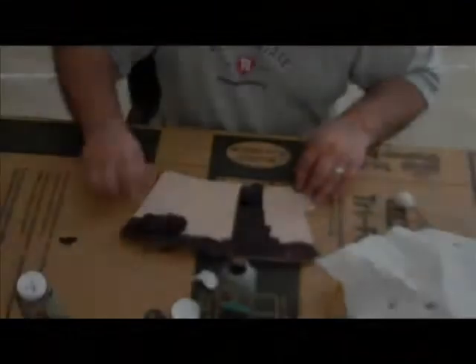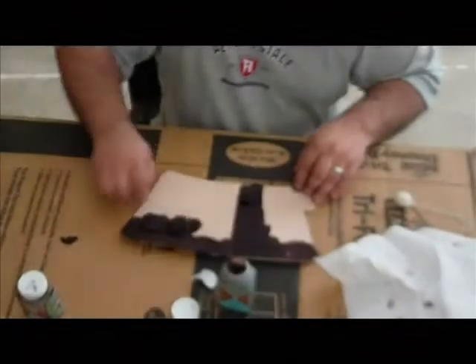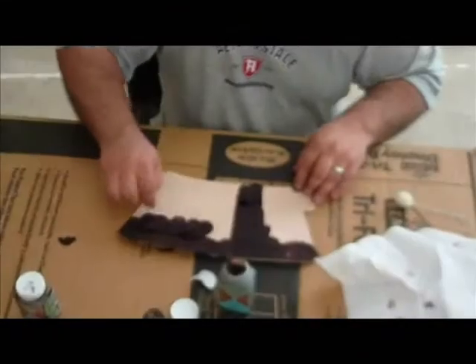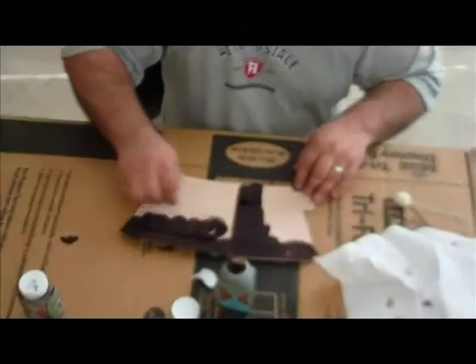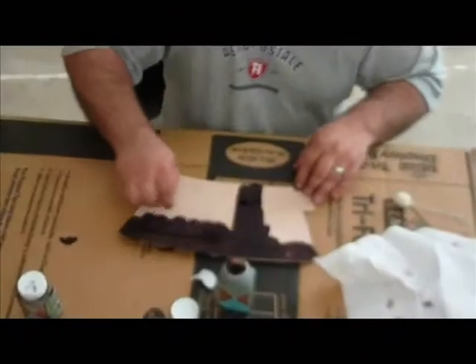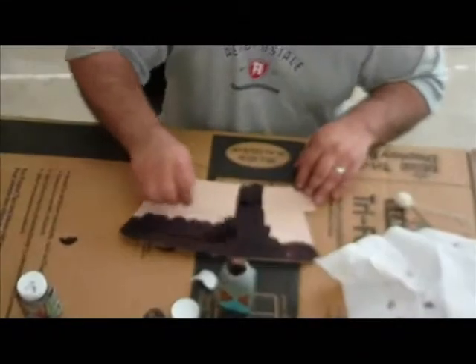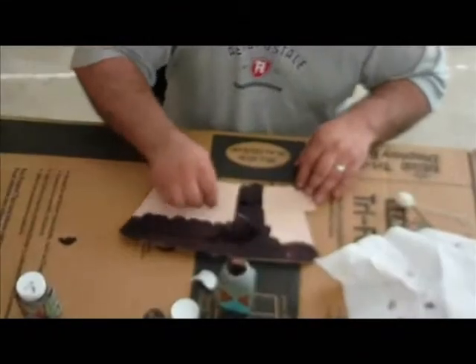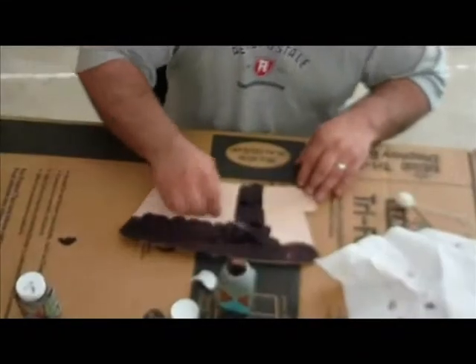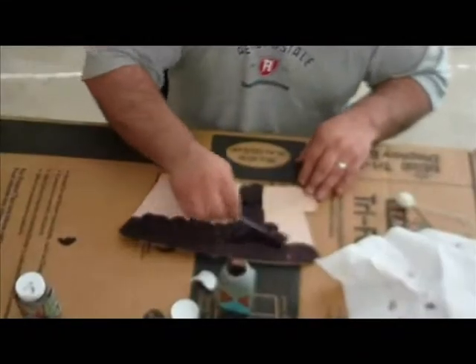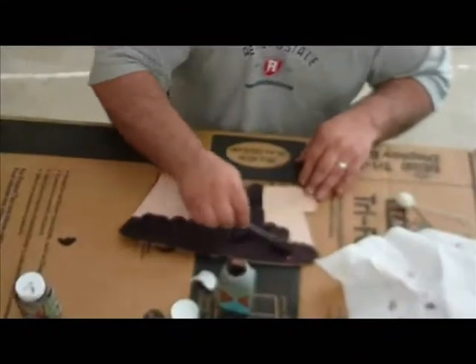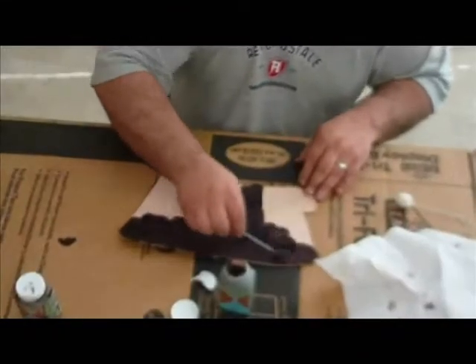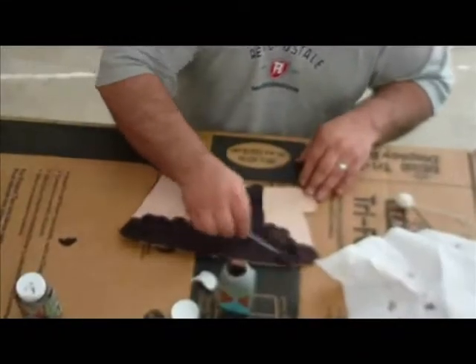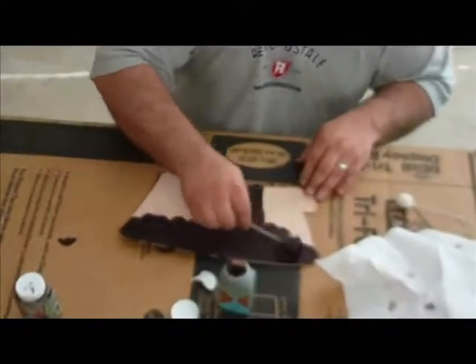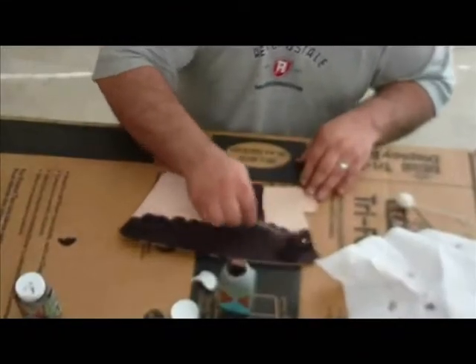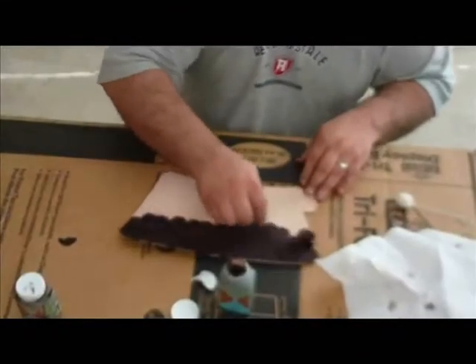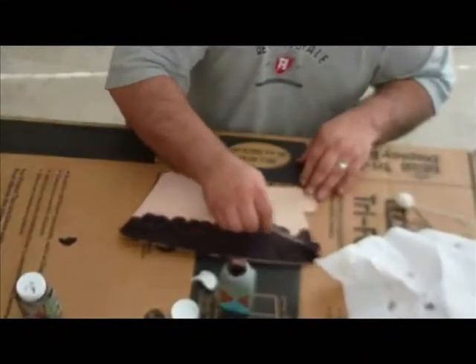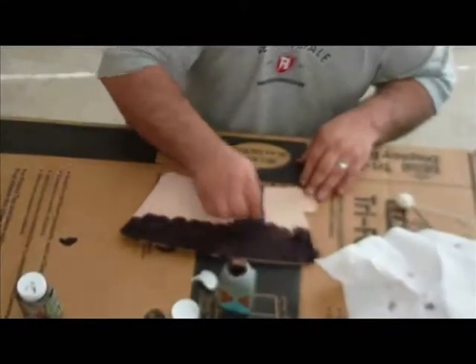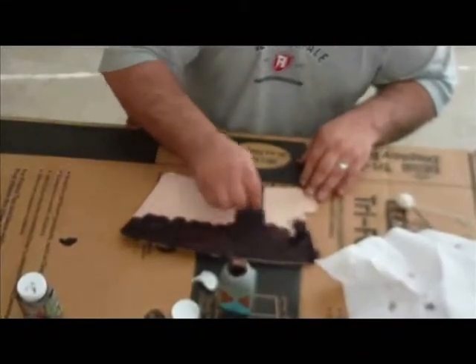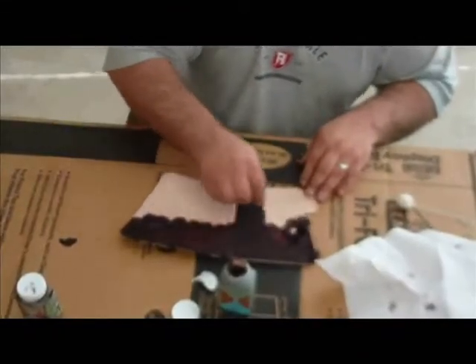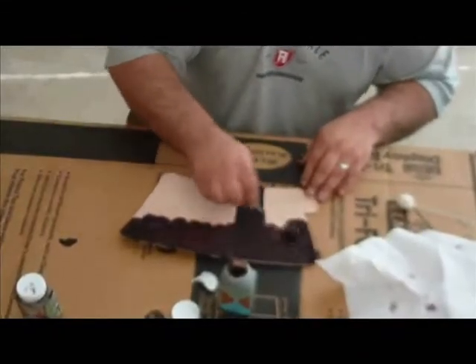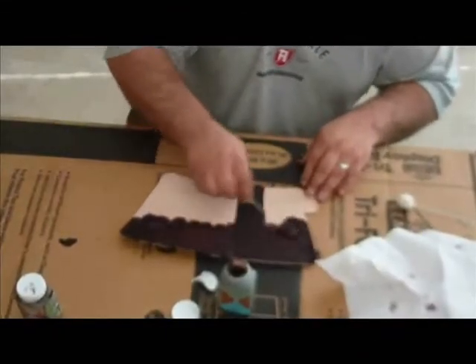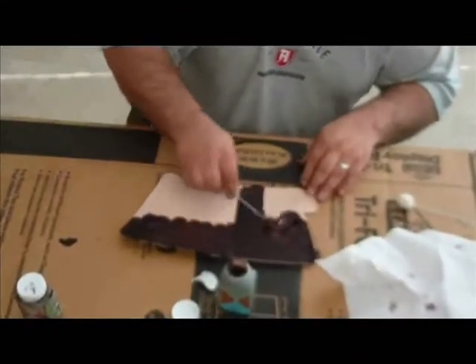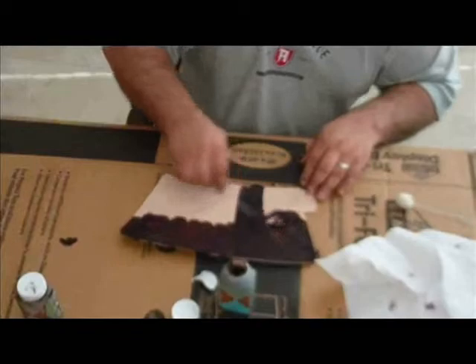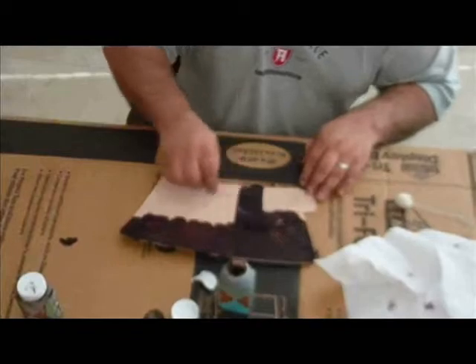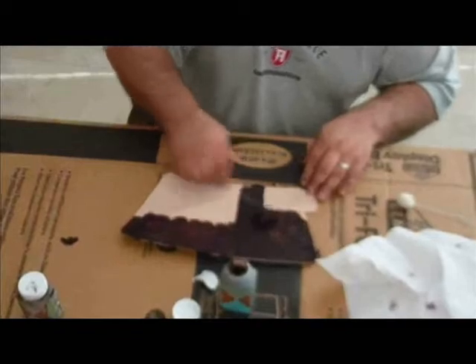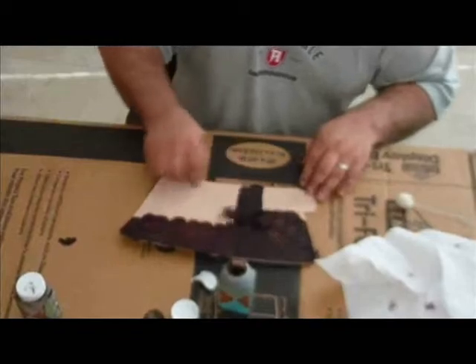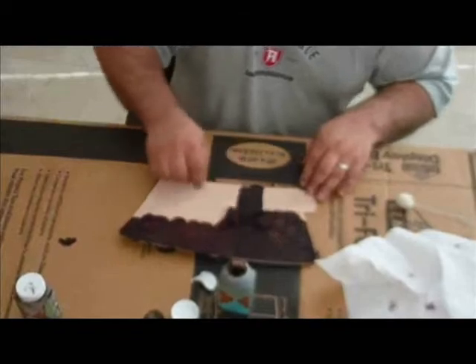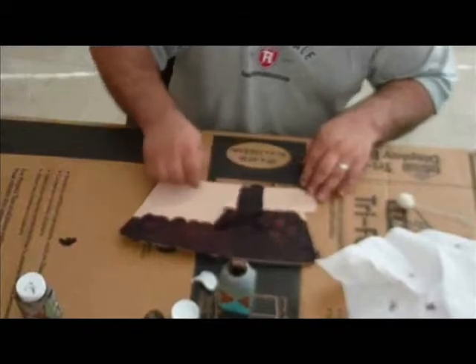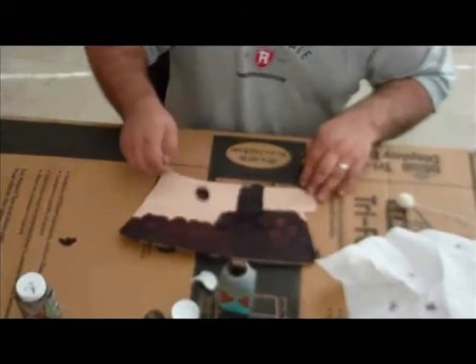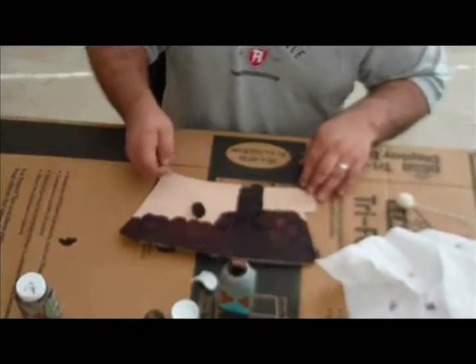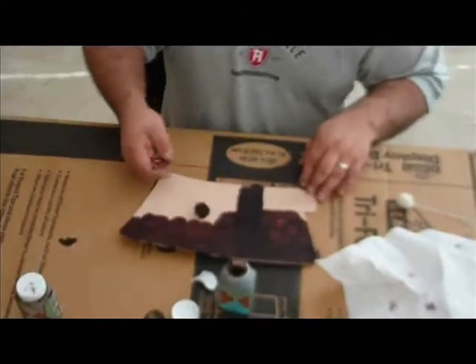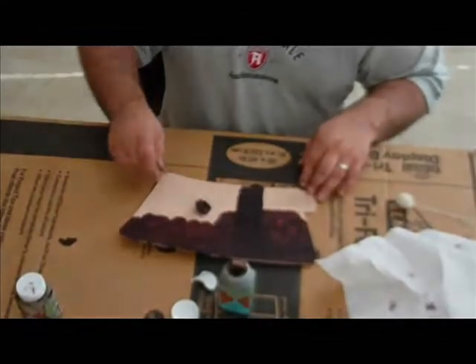In this video we demonstrated how to apply leather stain and sheen to your custom leather arm guard. Shoot straight and have fun.